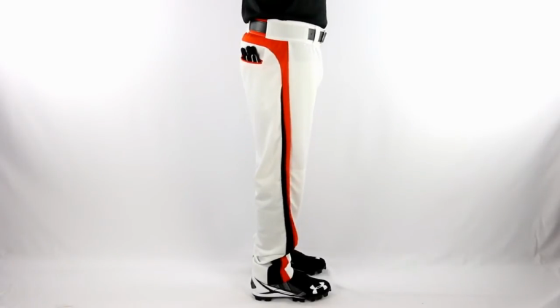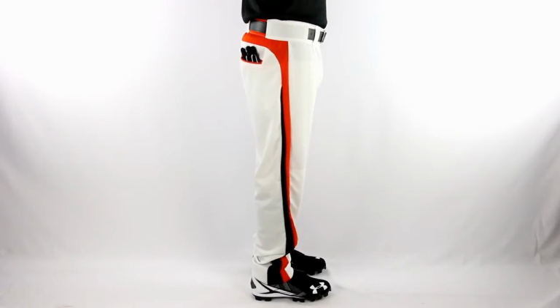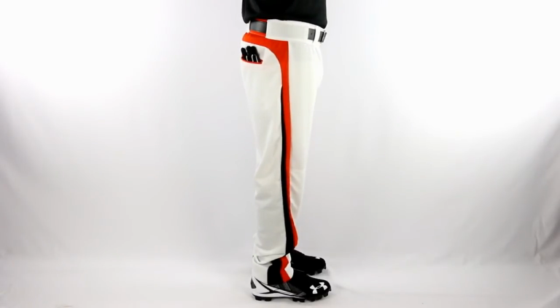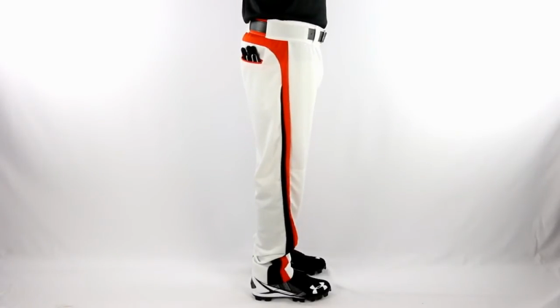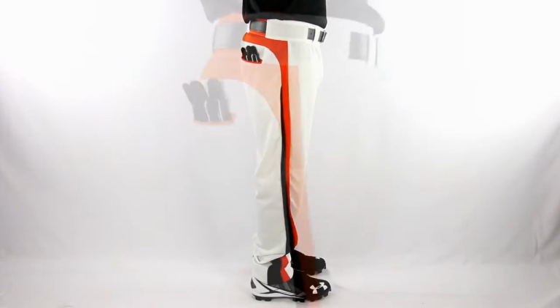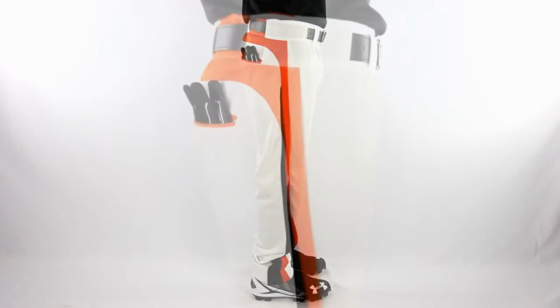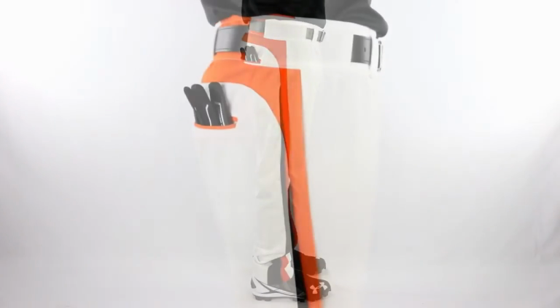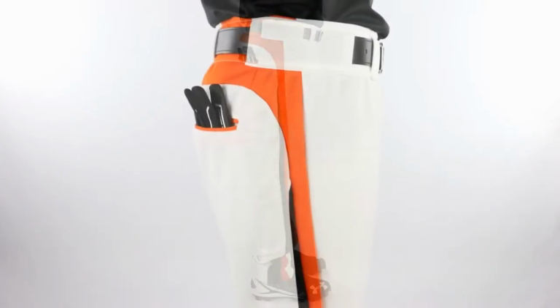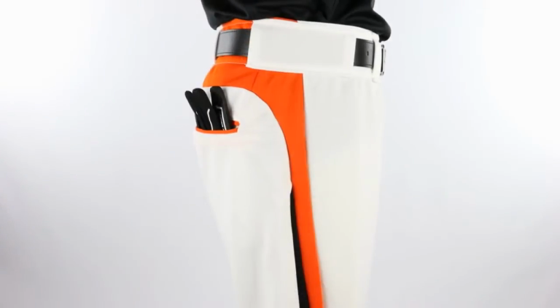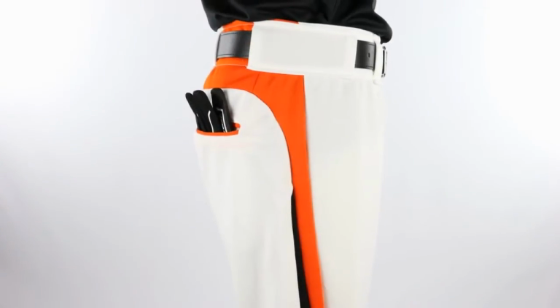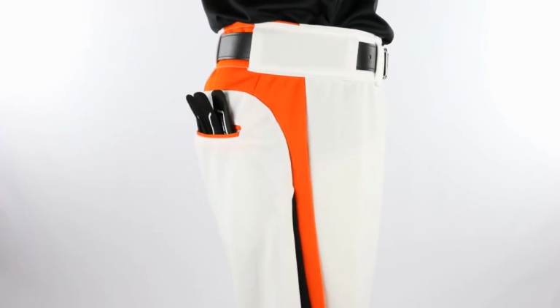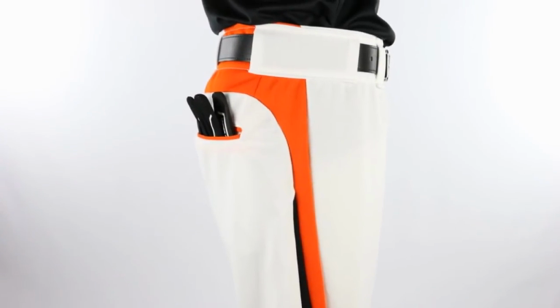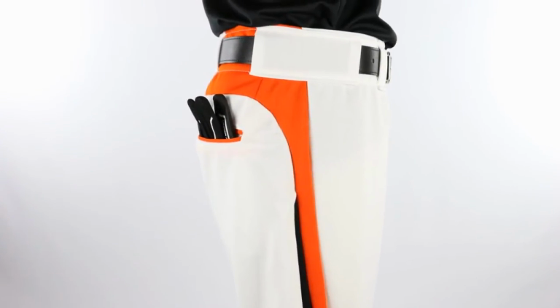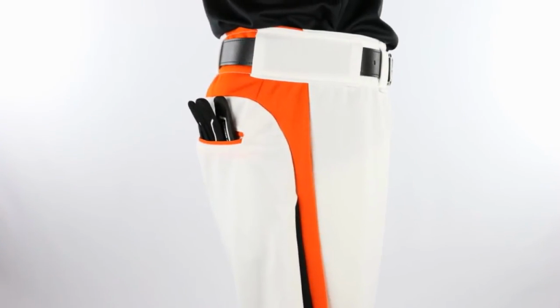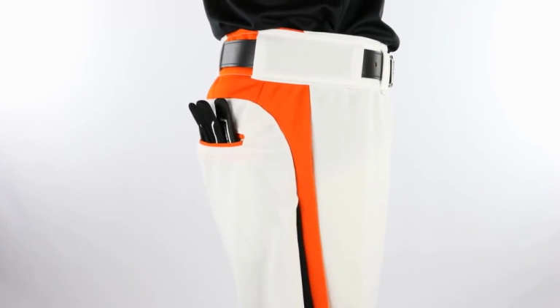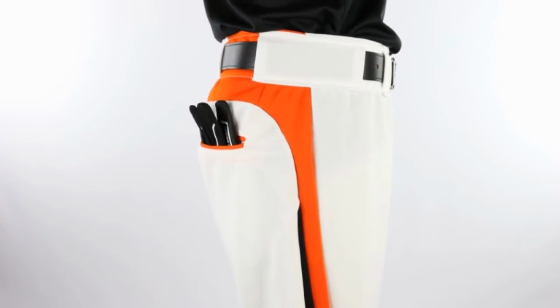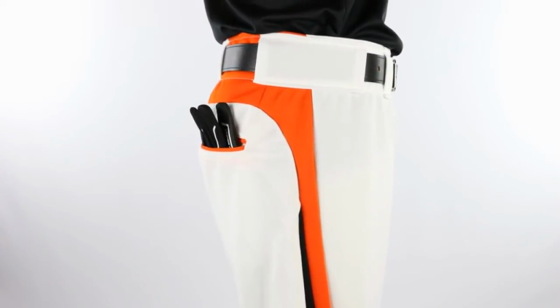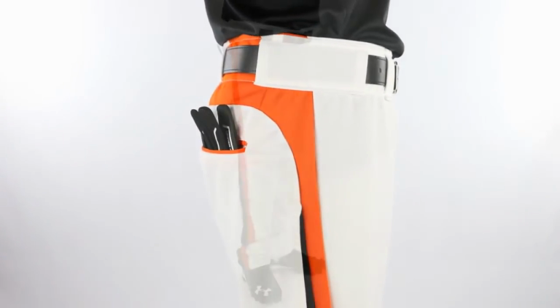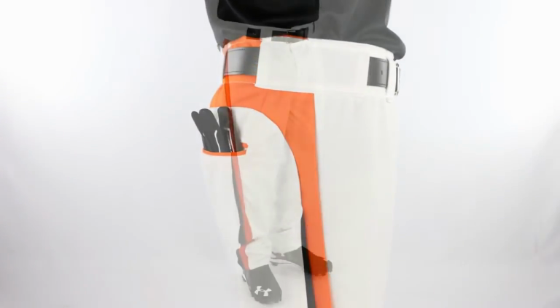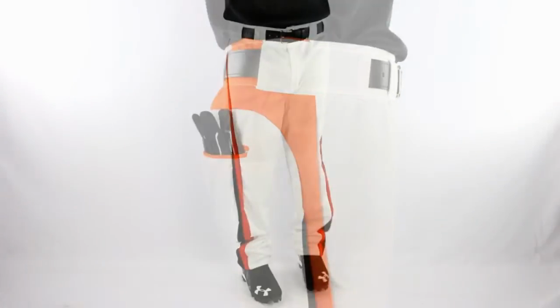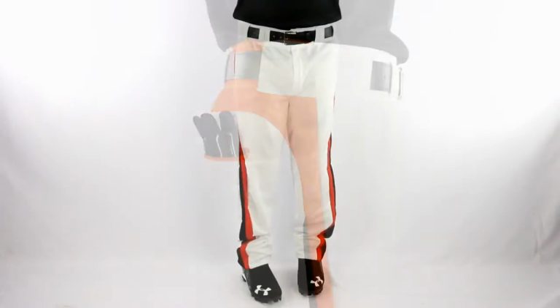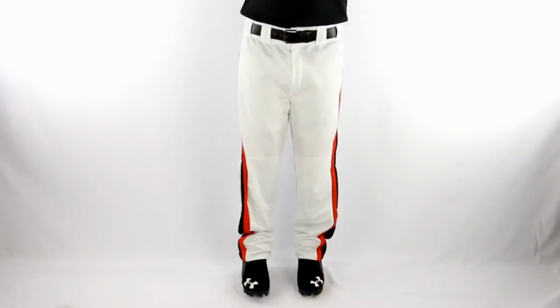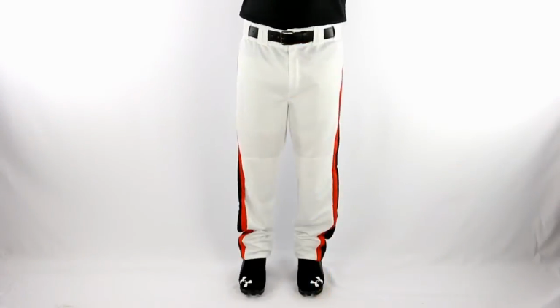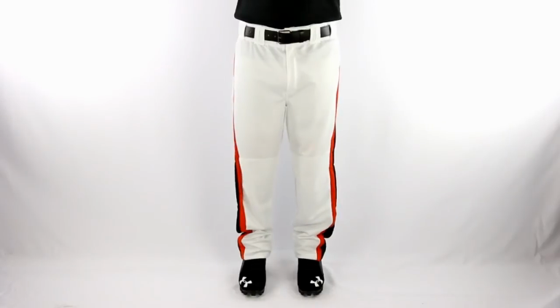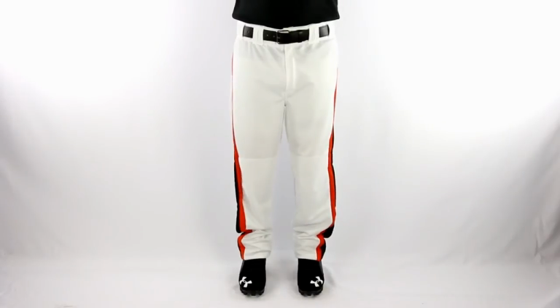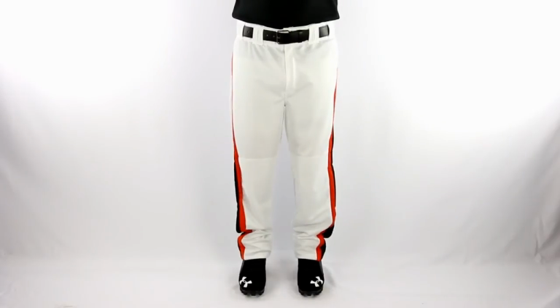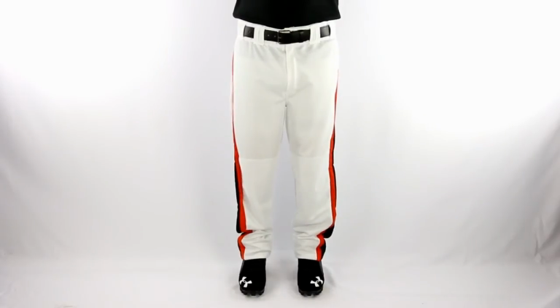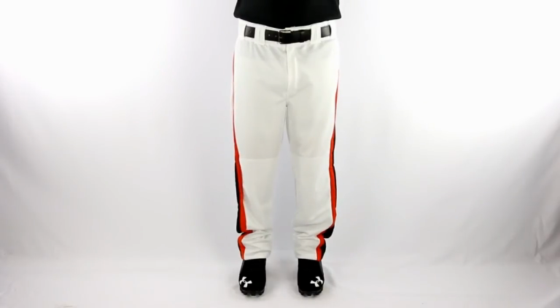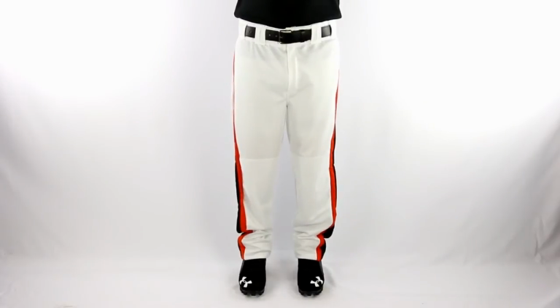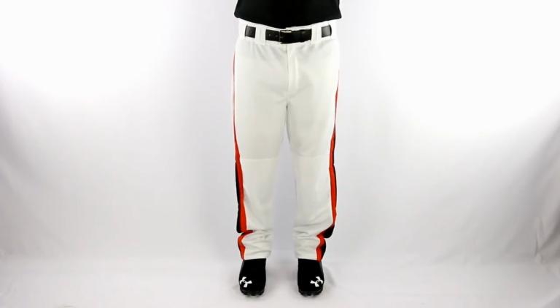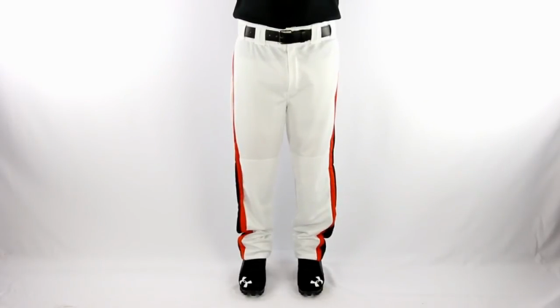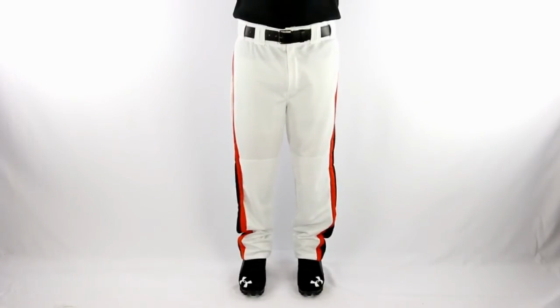Youth through adult 3XL sizes are available. Purchase online at homegrownsportinggoods.com today.